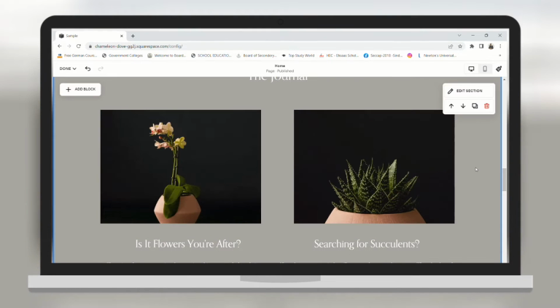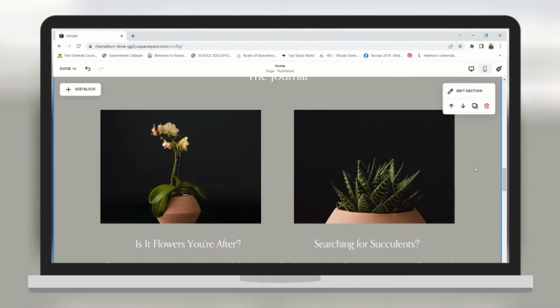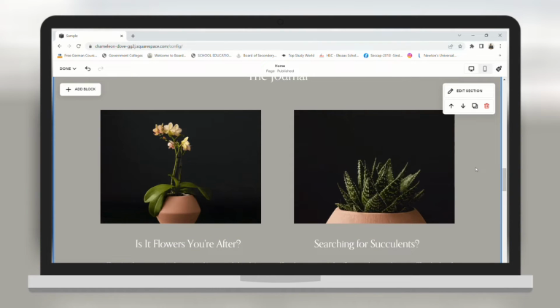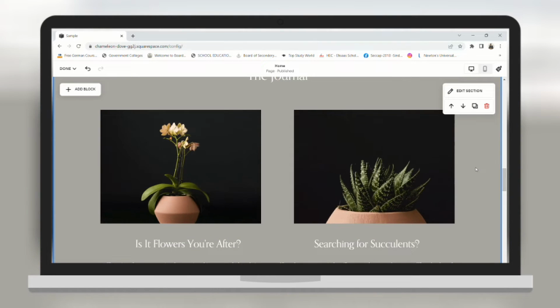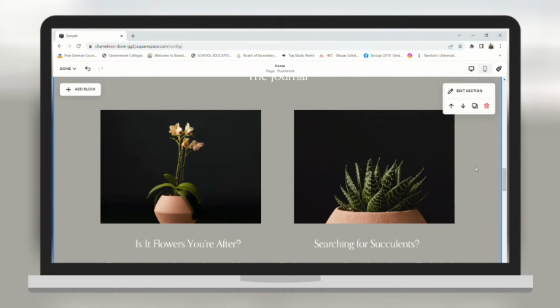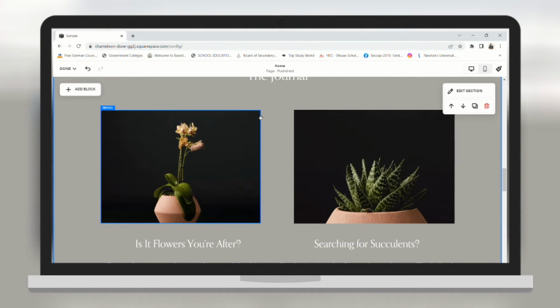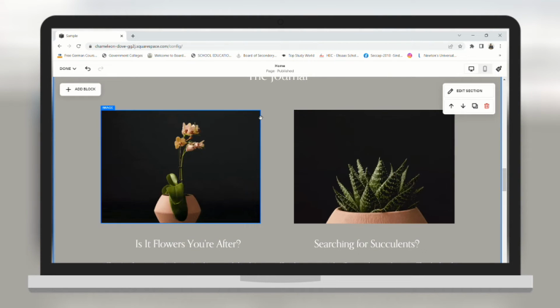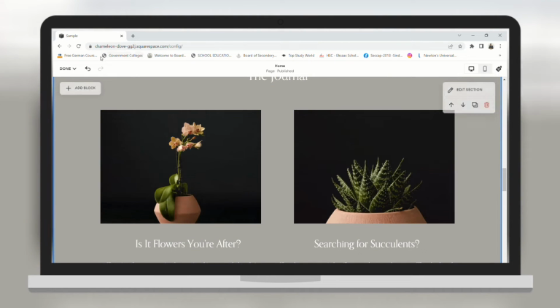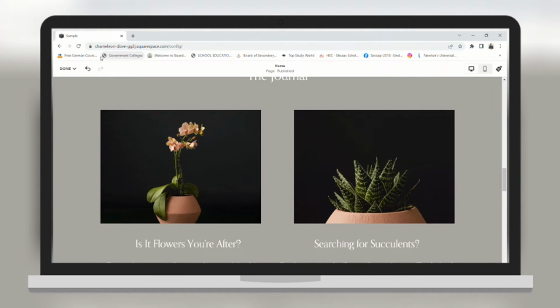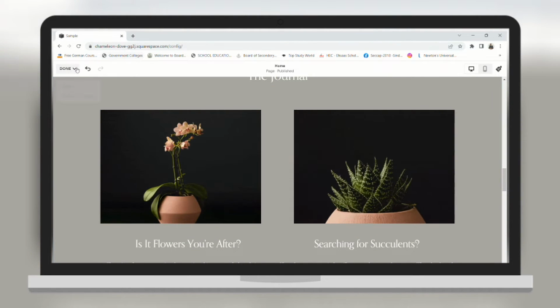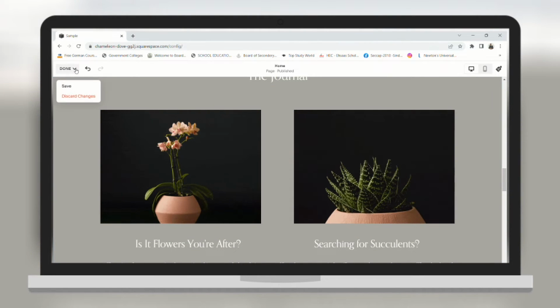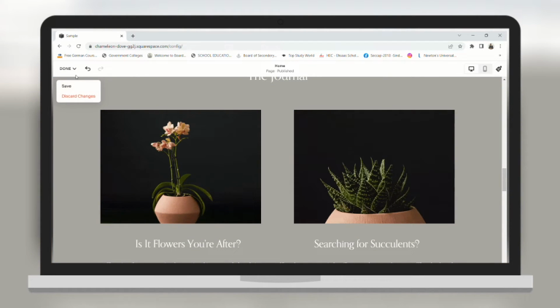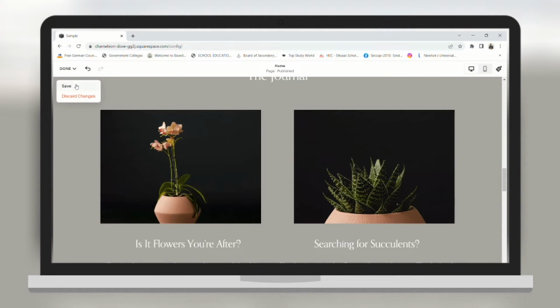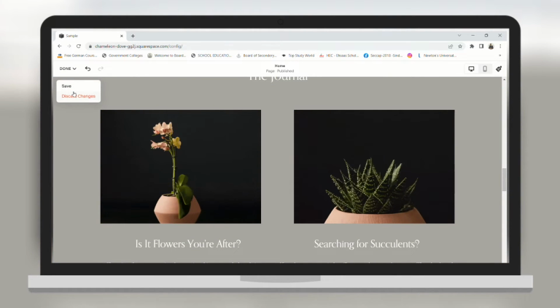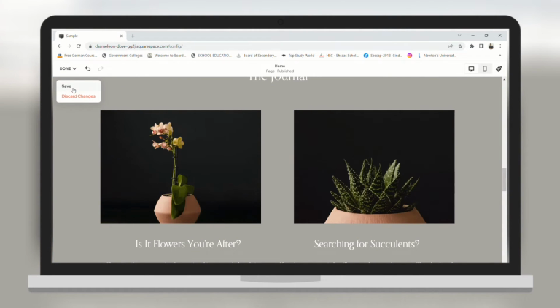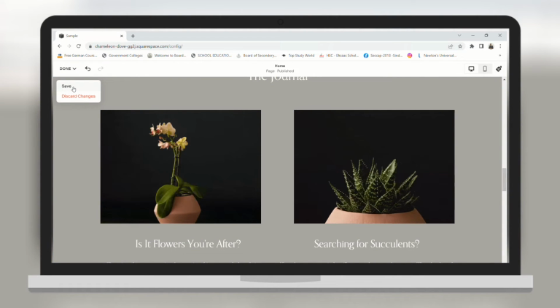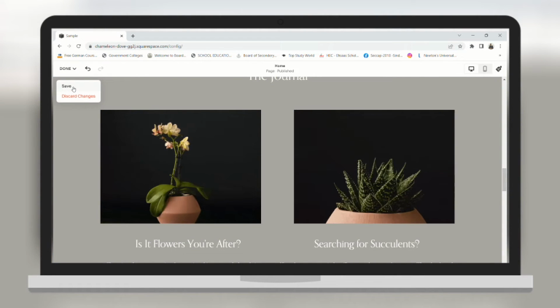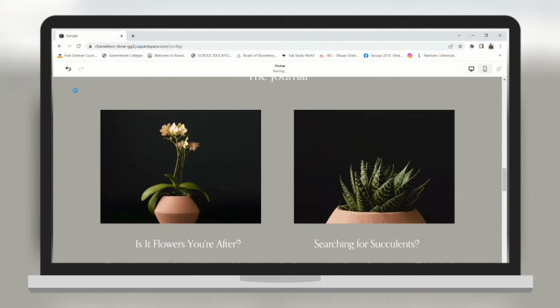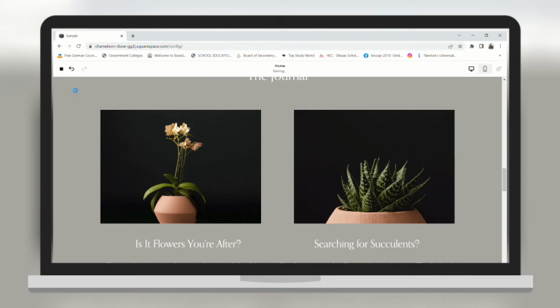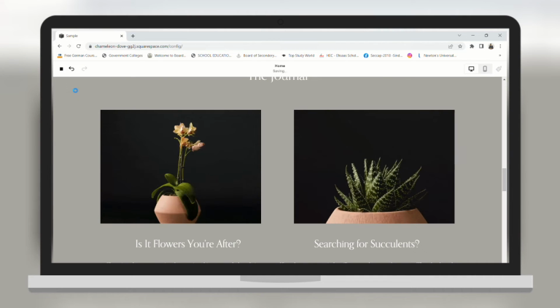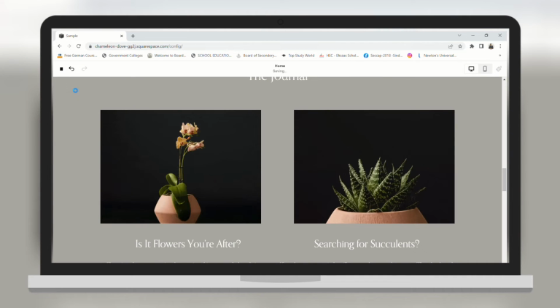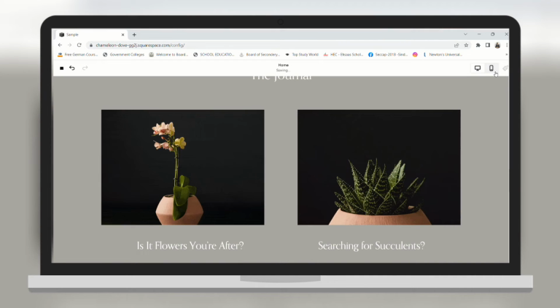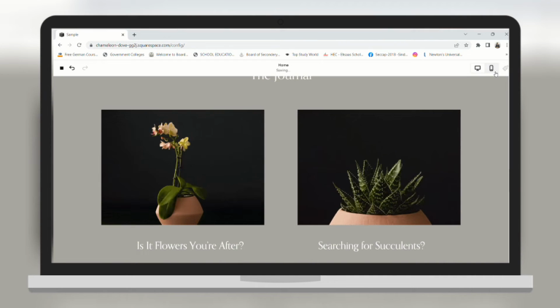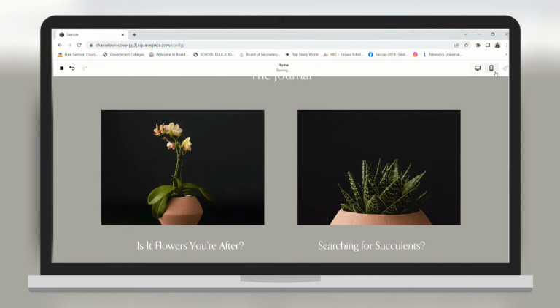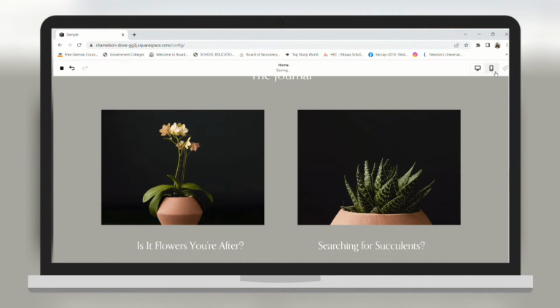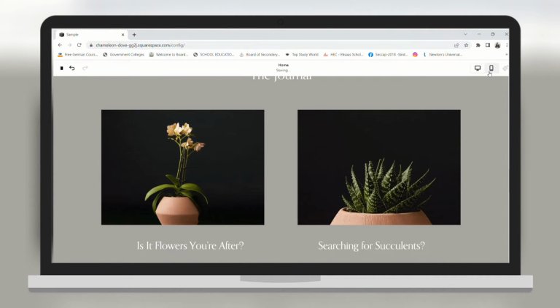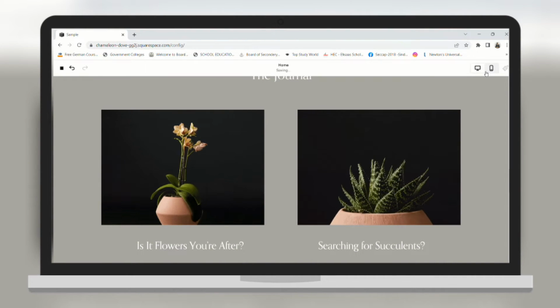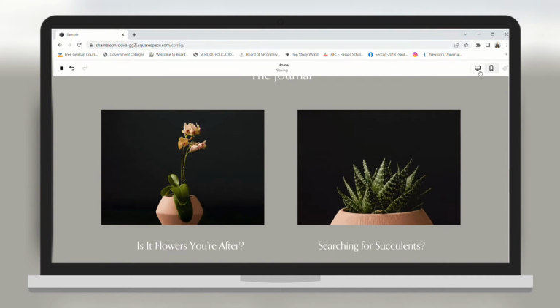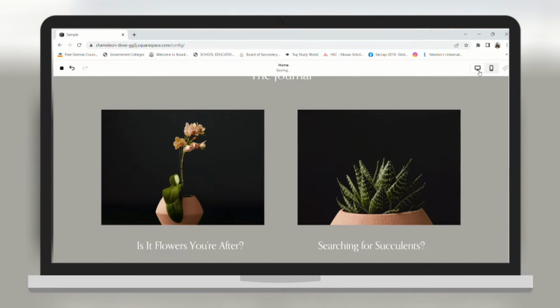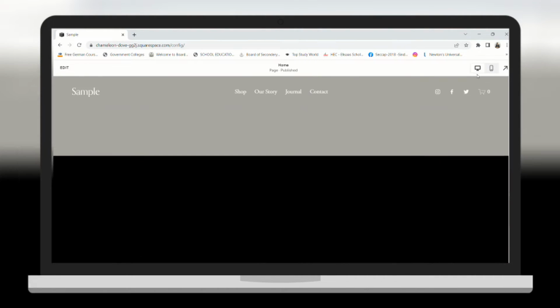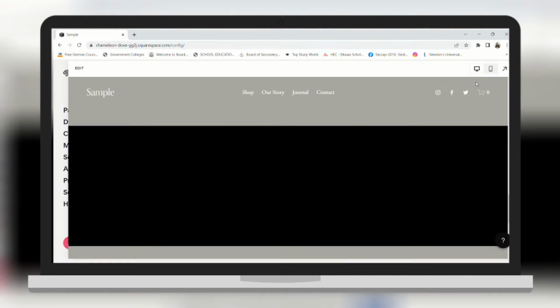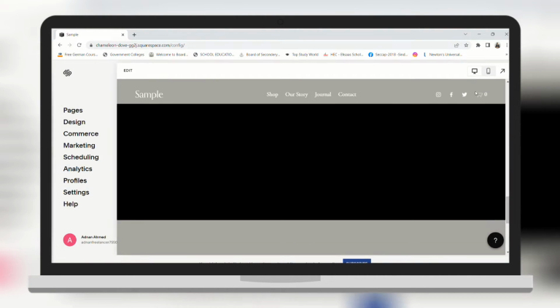After you are done with the editing, click on Save. Now our changes have been saved.